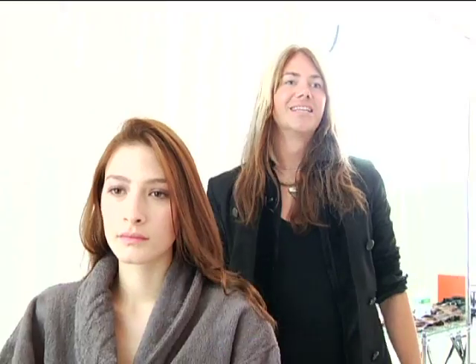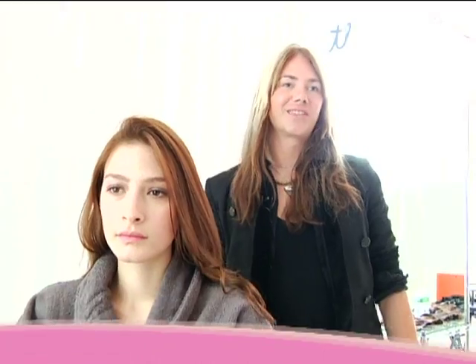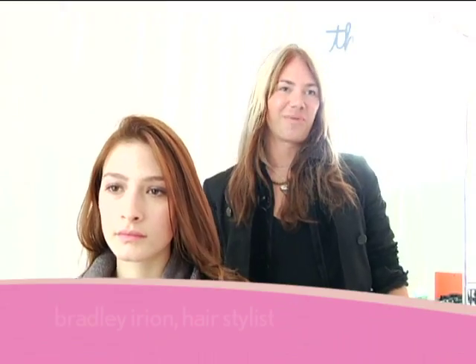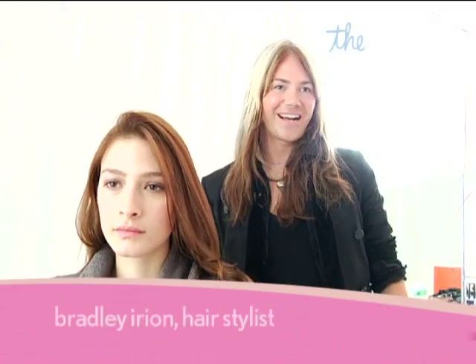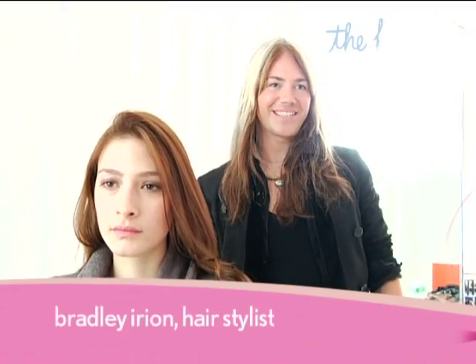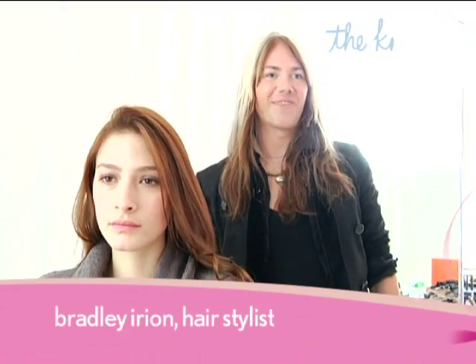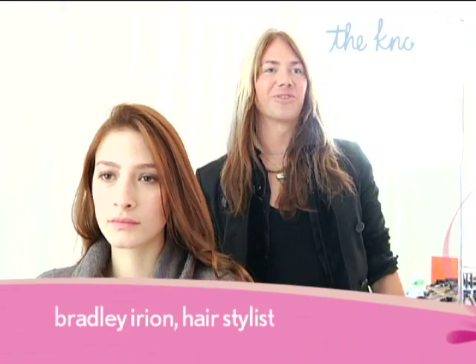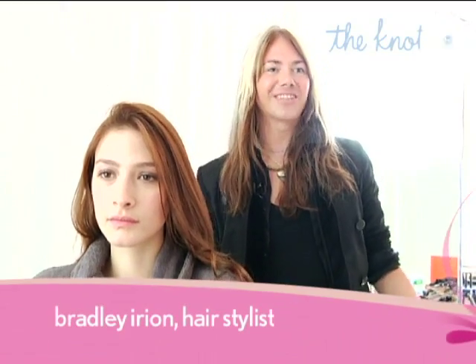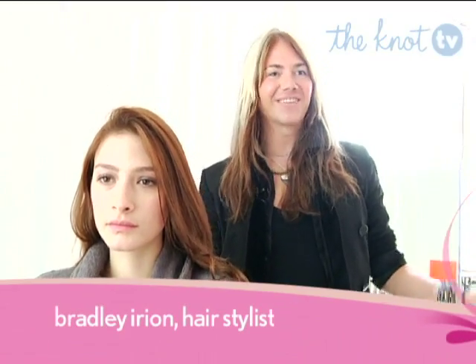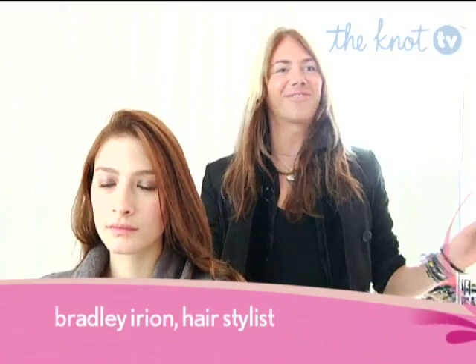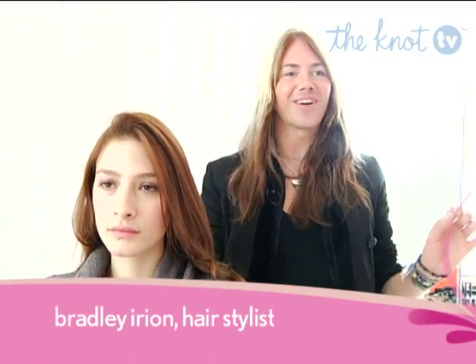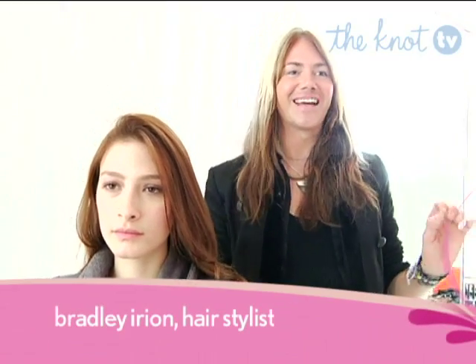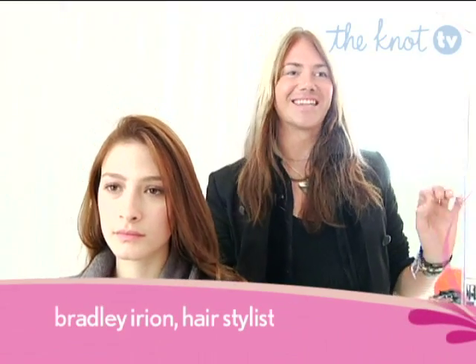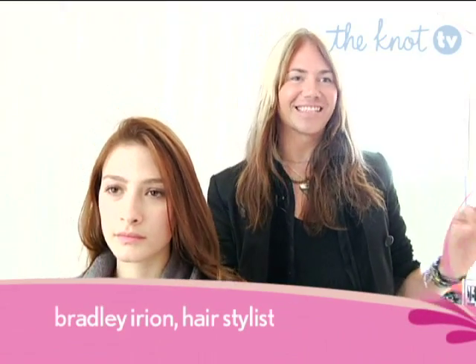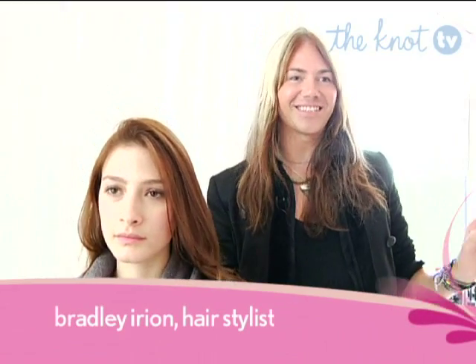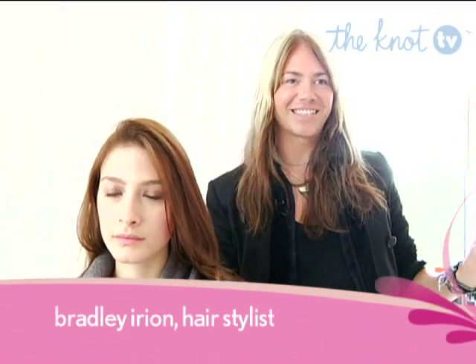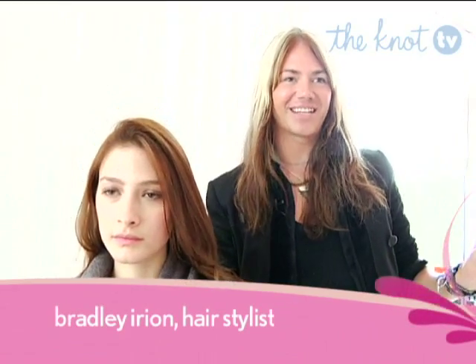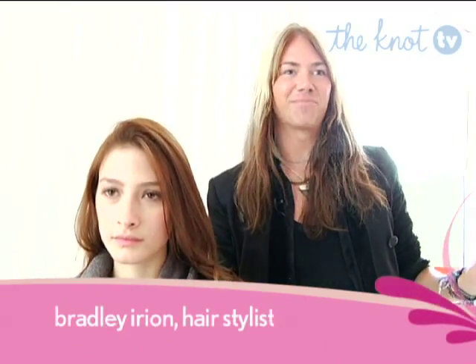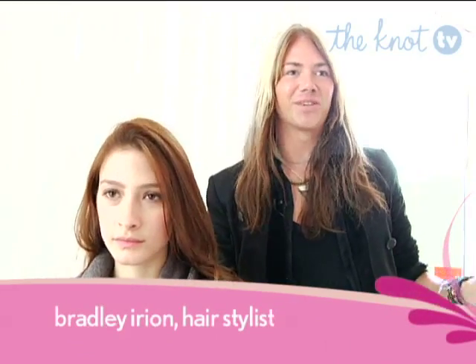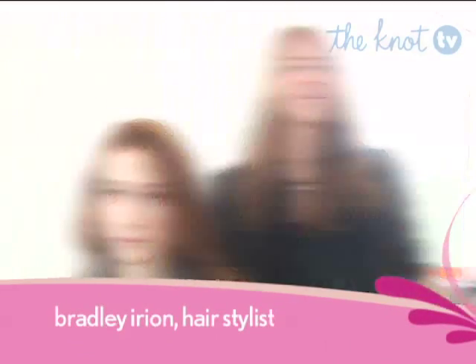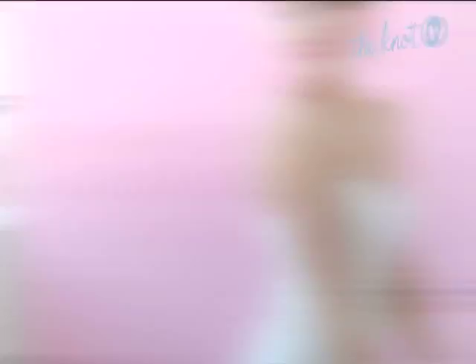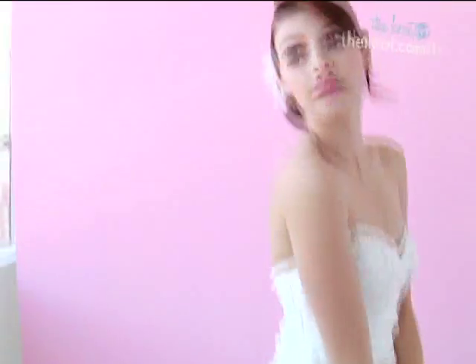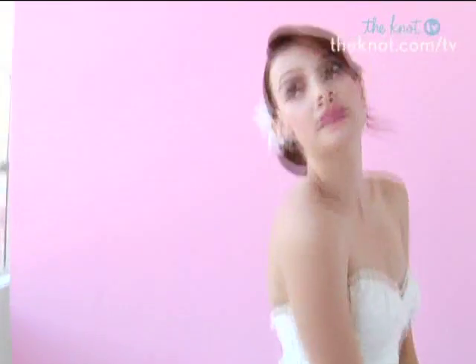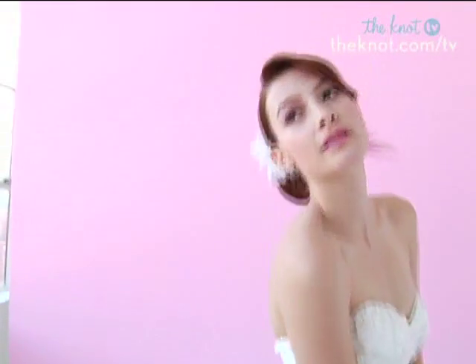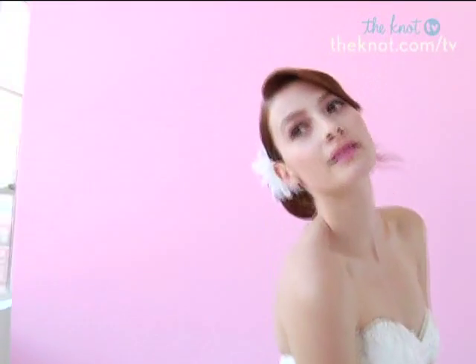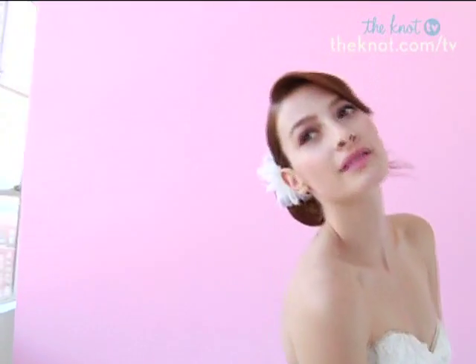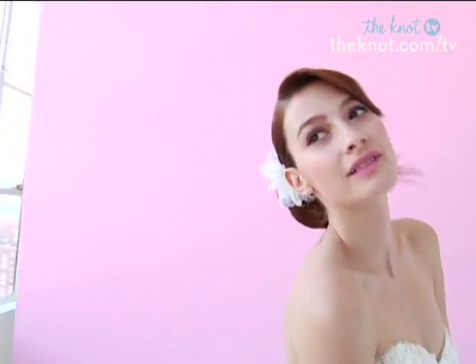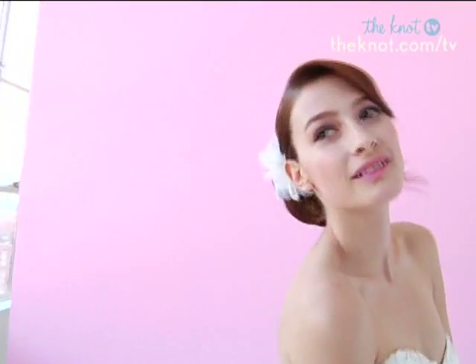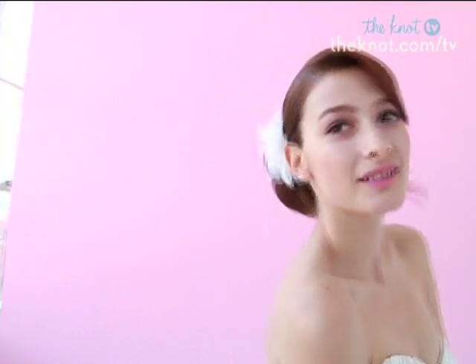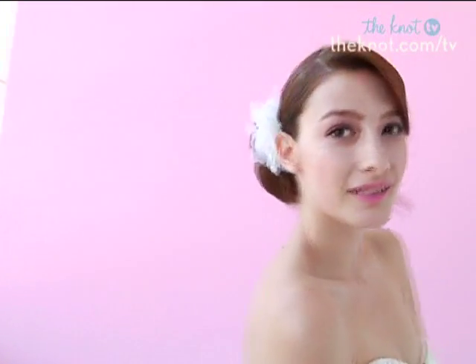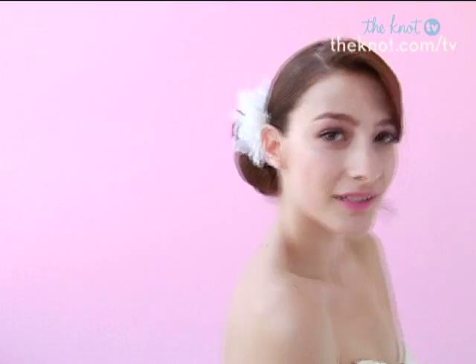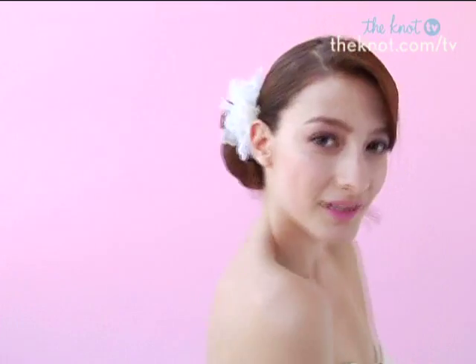Brides, if you're looking for a nice classic updo, the side chignon is the way to go.